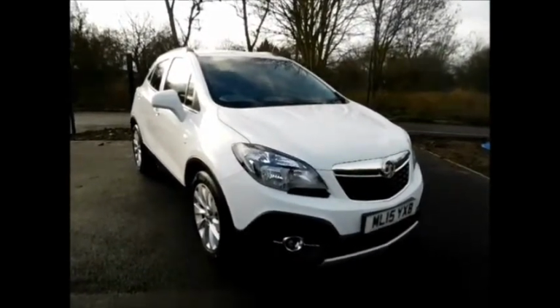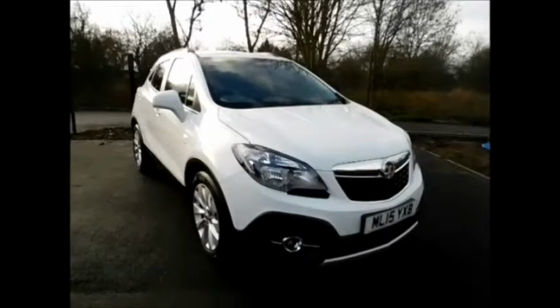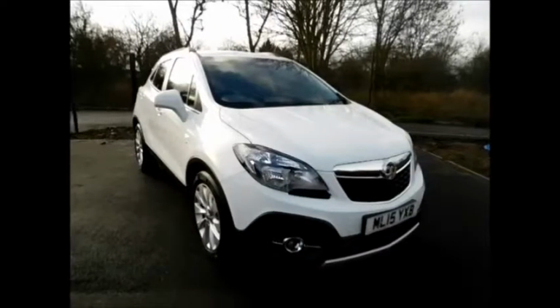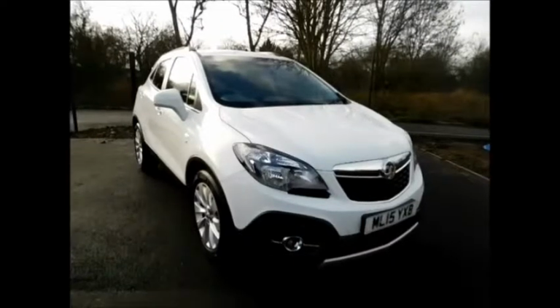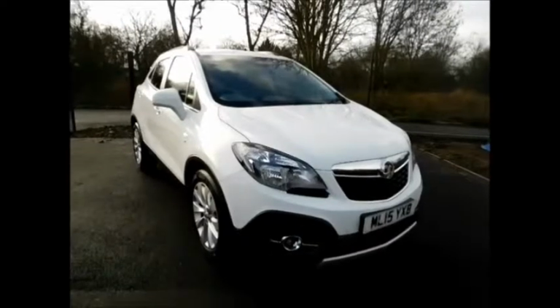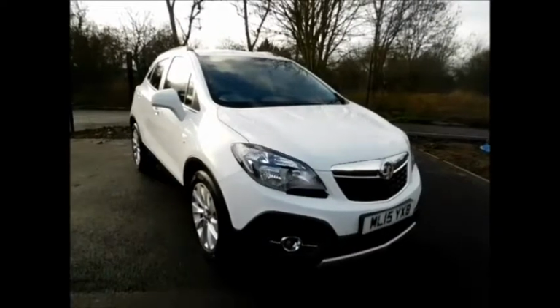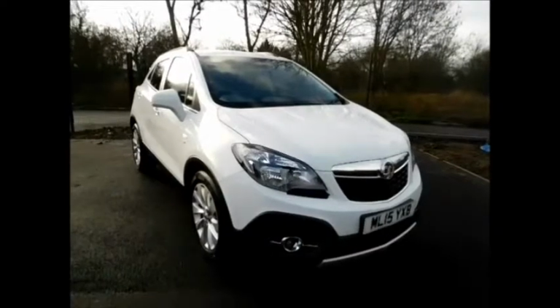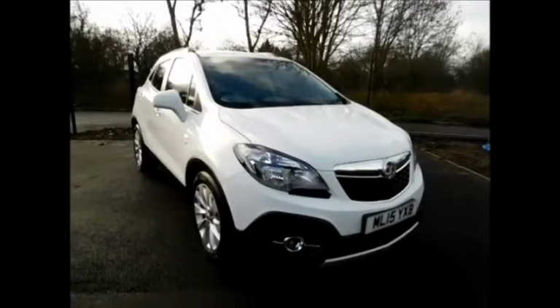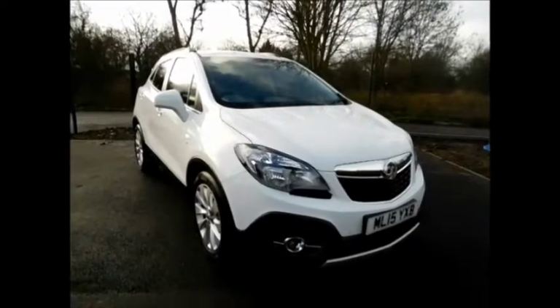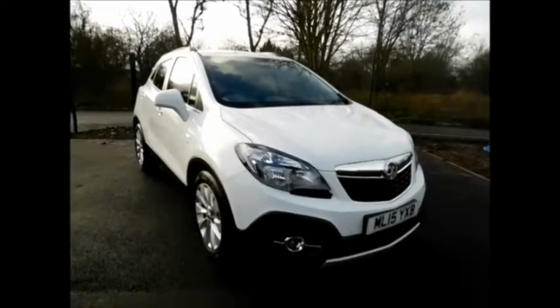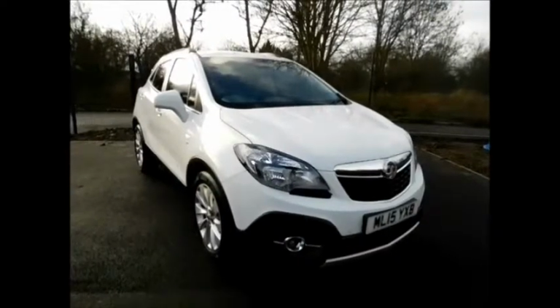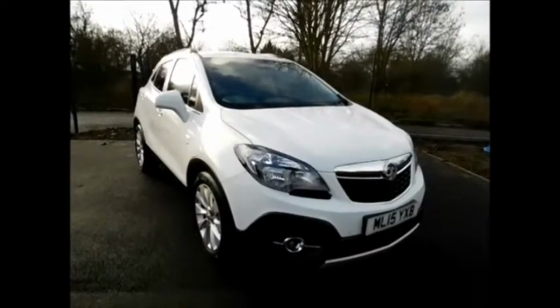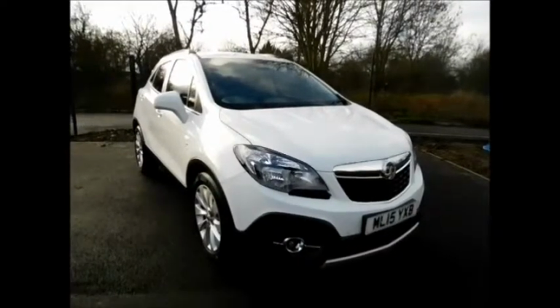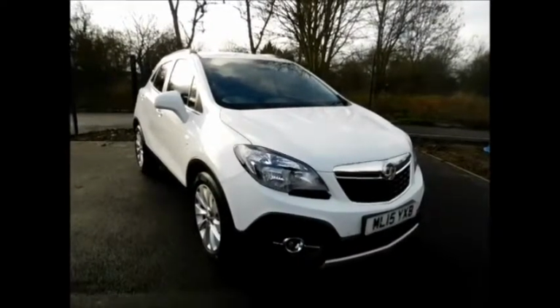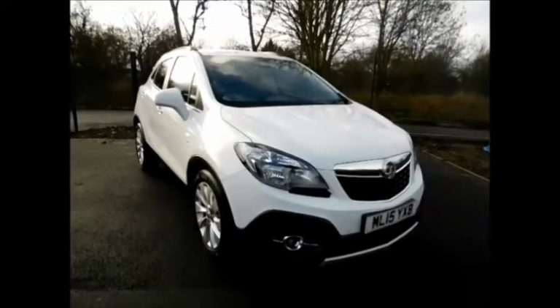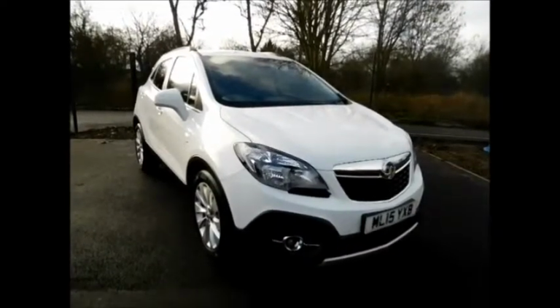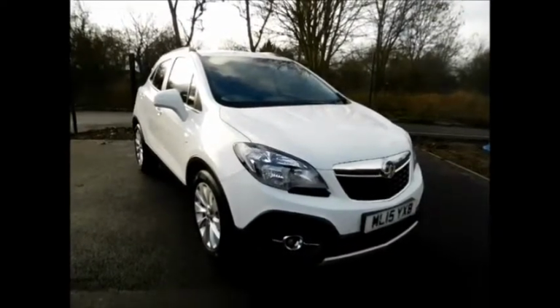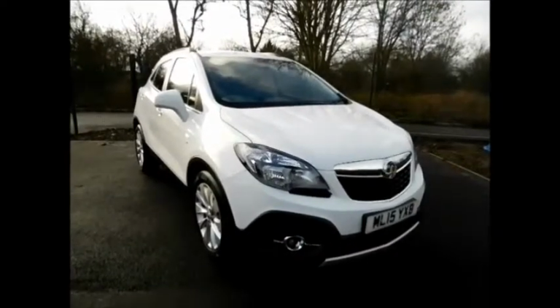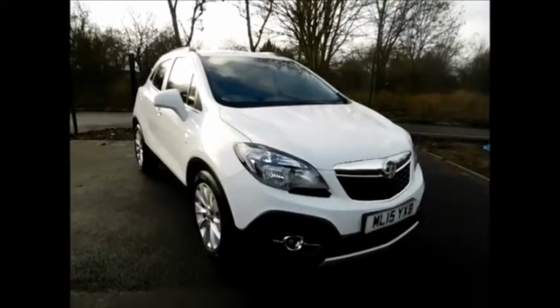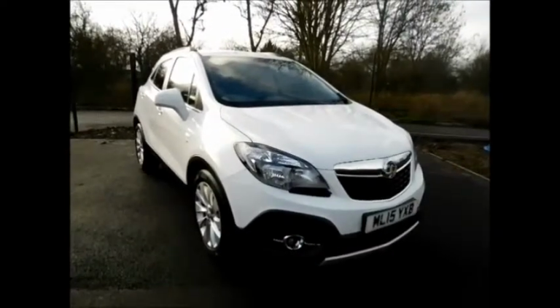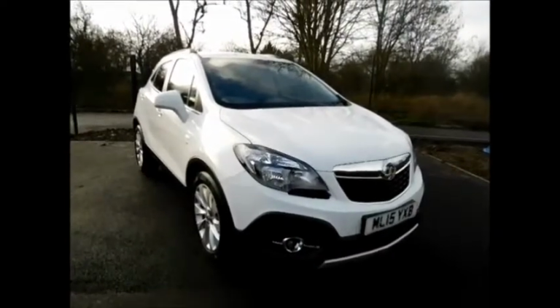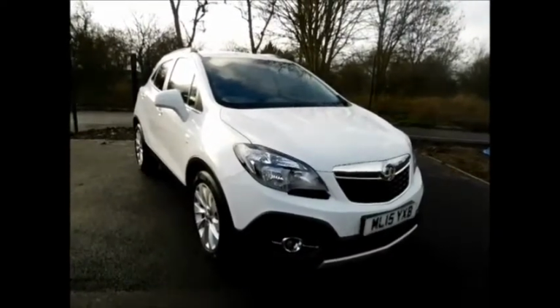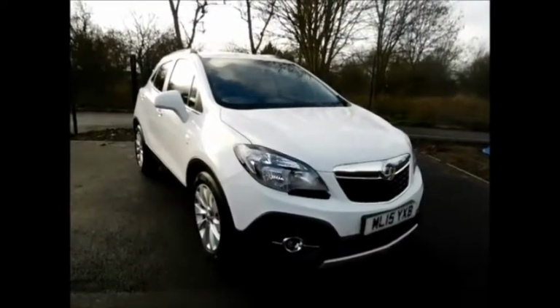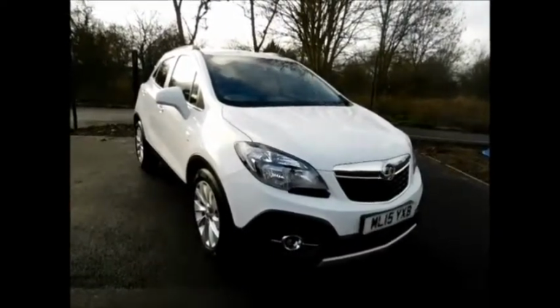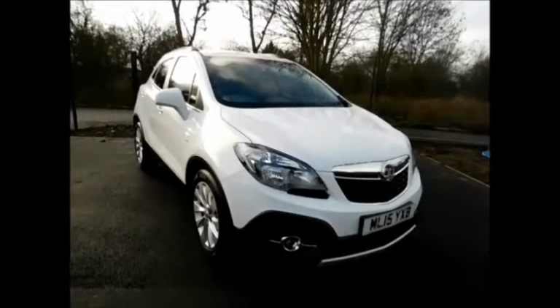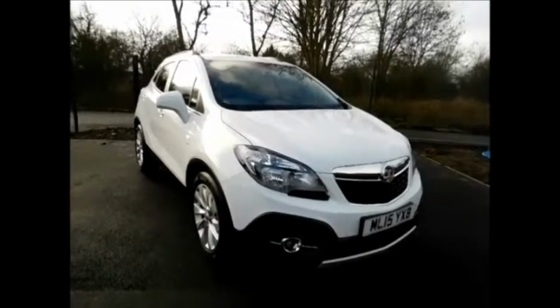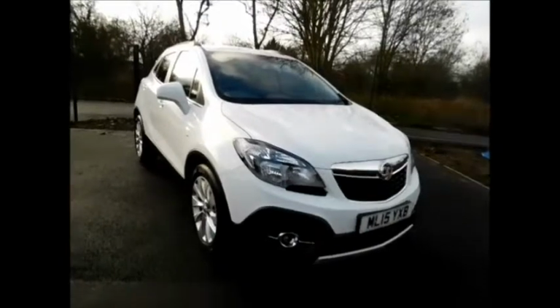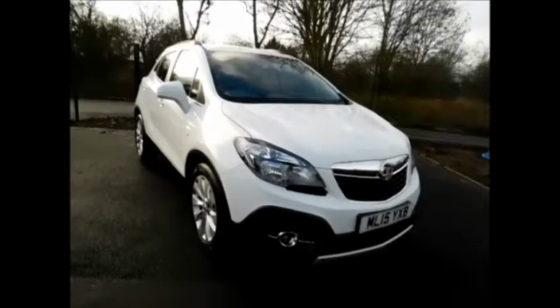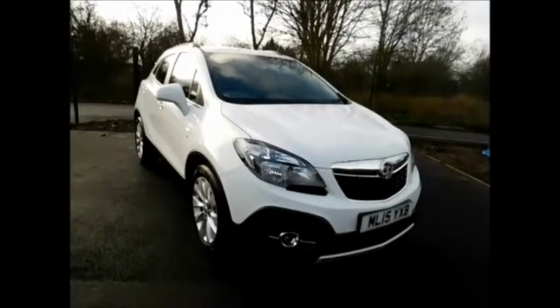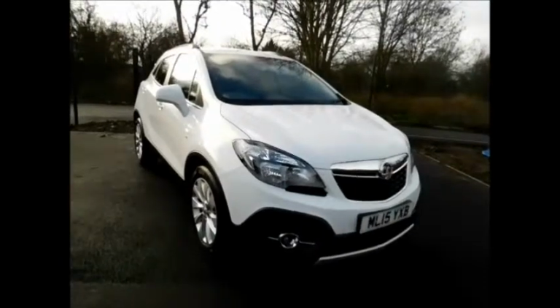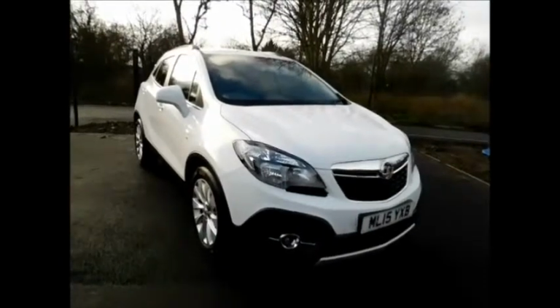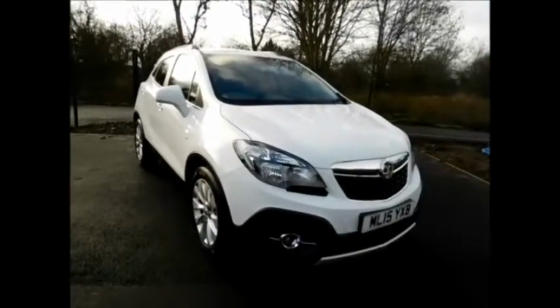You can now reserve this vehicle online with a £100 no quibble deposit, or call our internet sales team to arrange a convenient appointment for you.